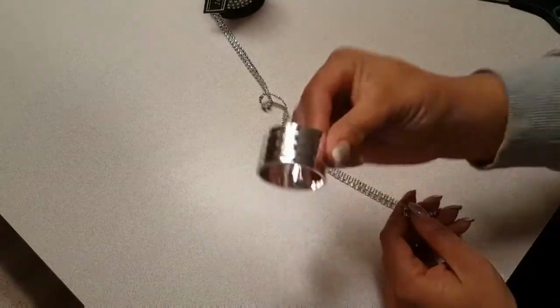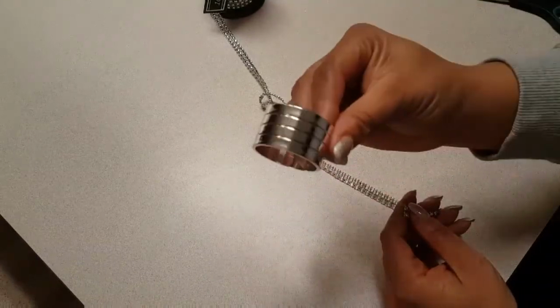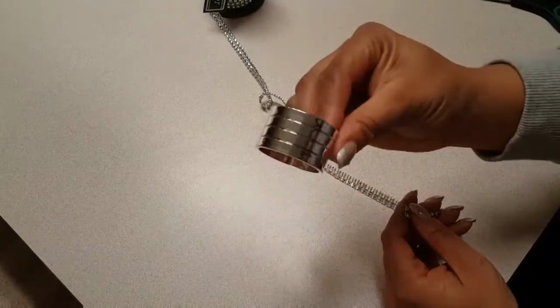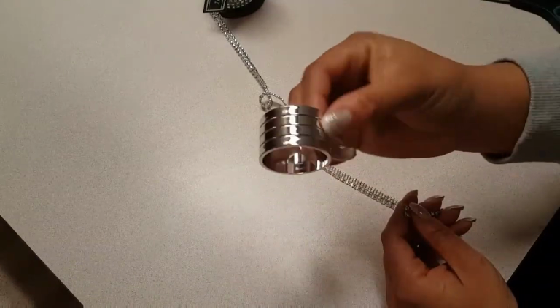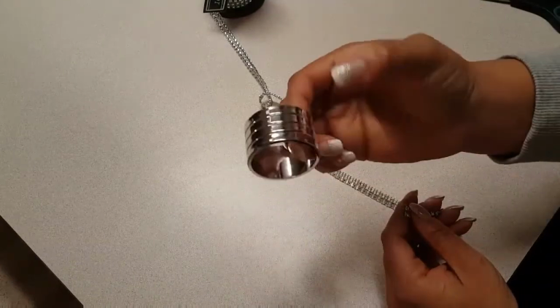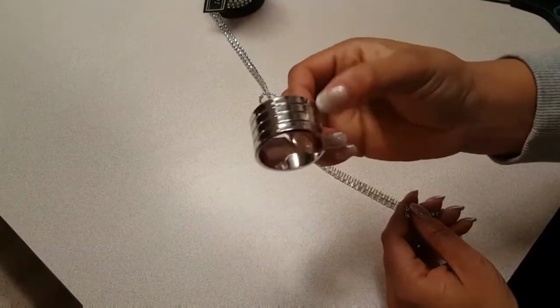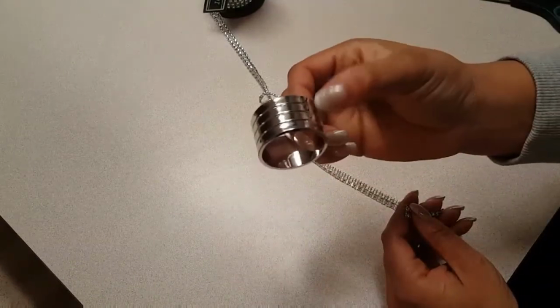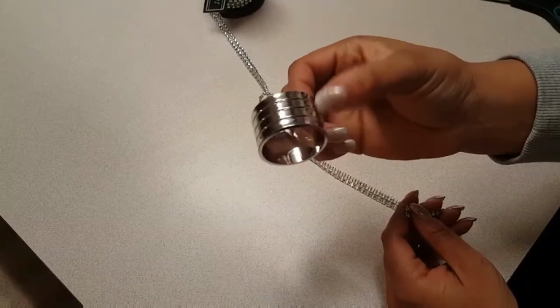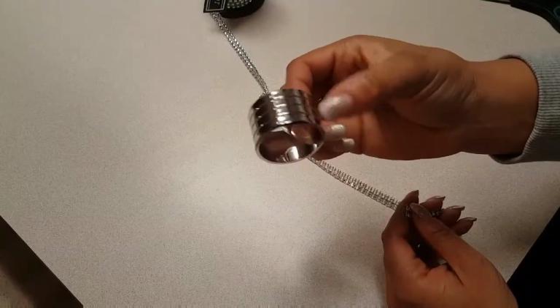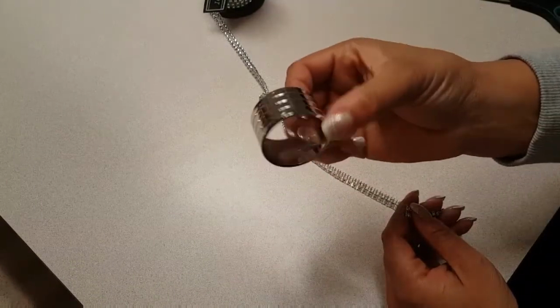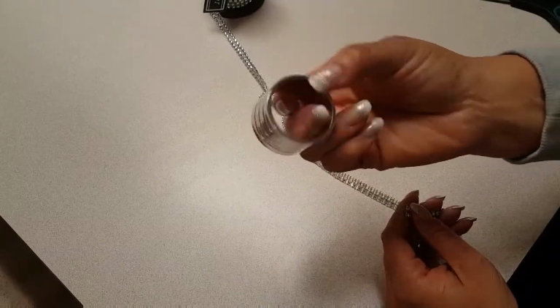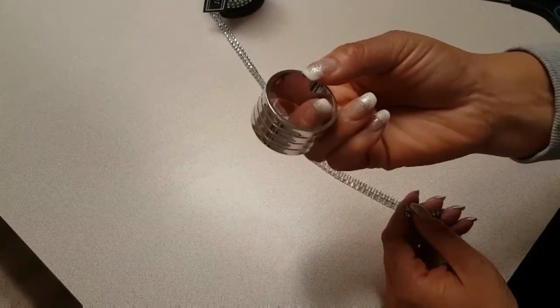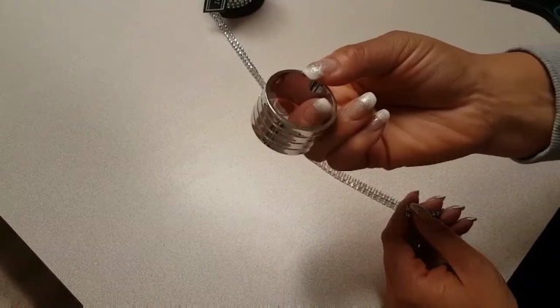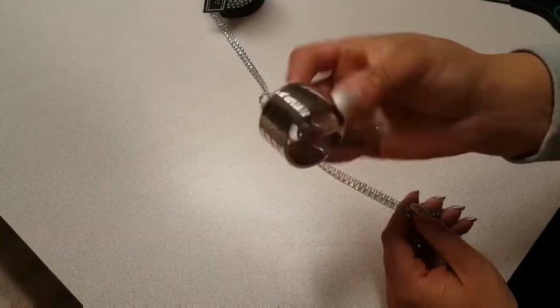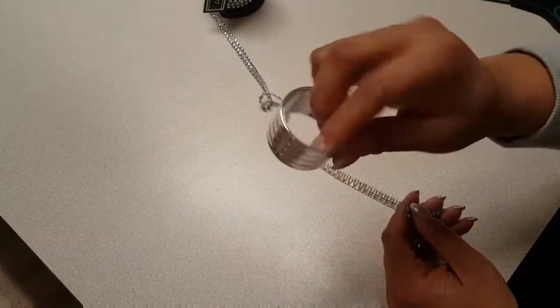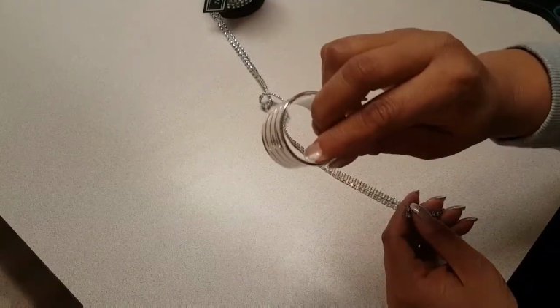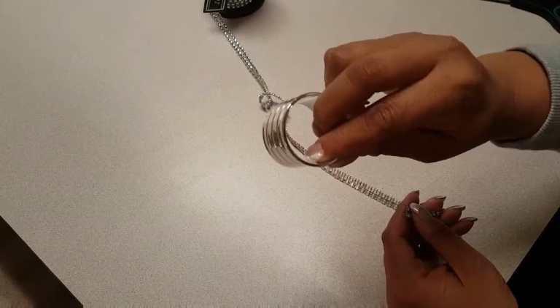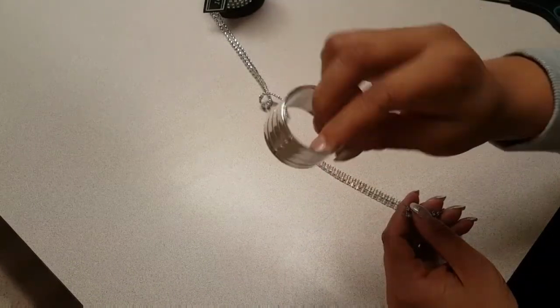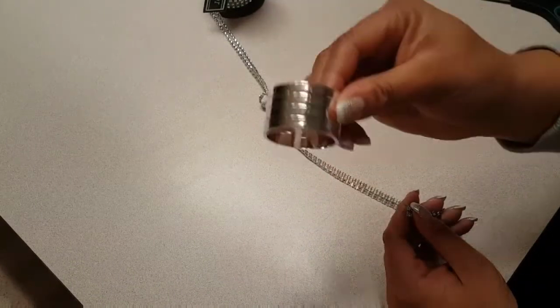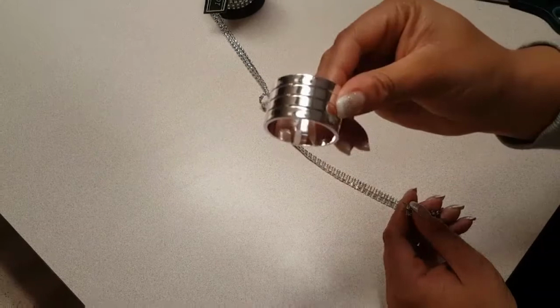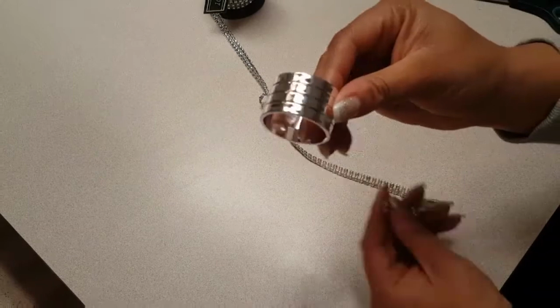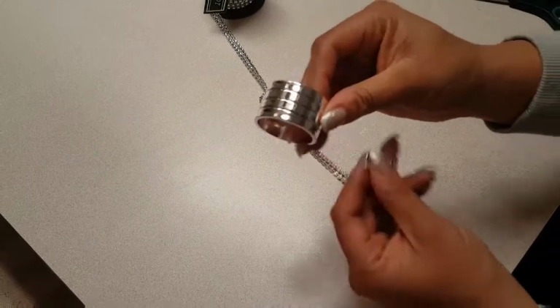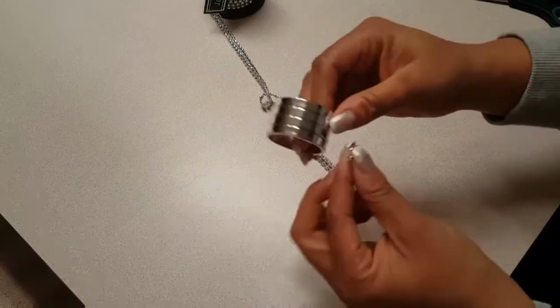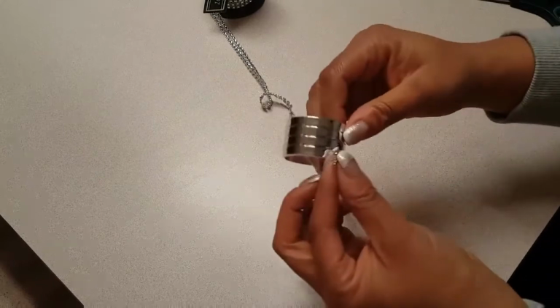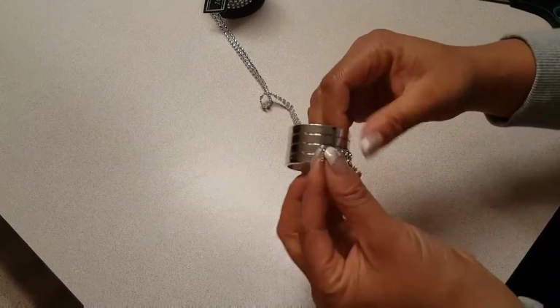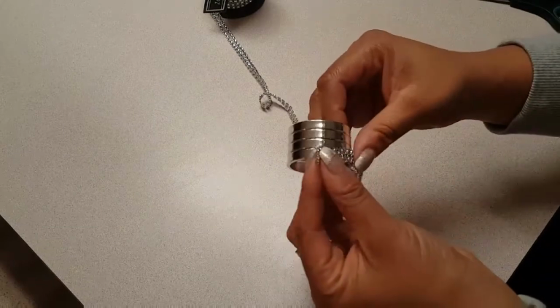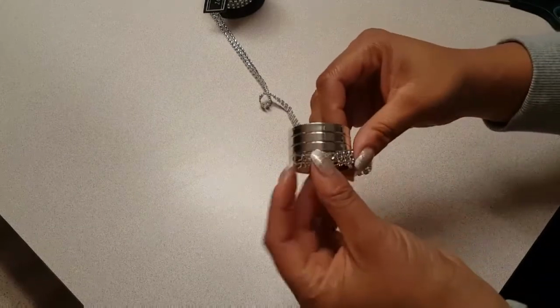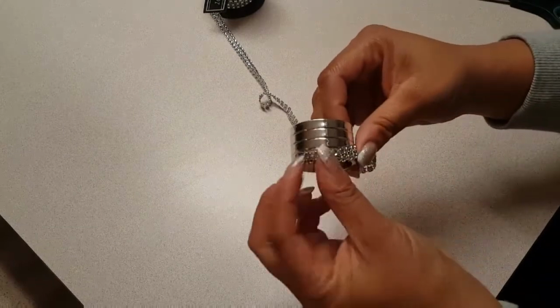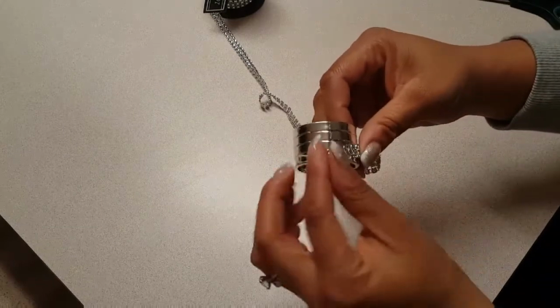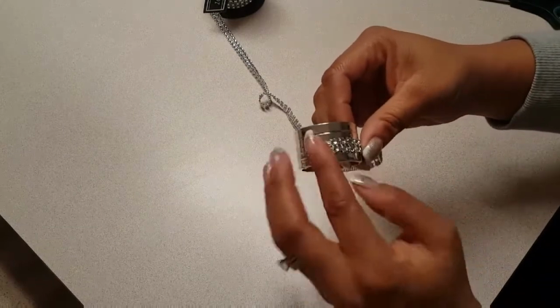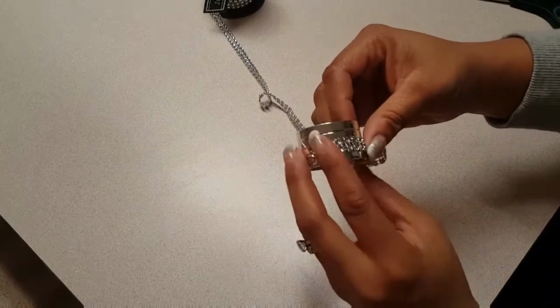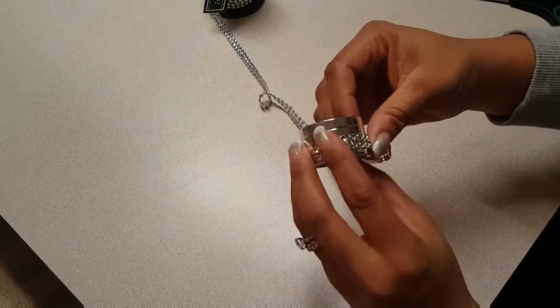The napkin rings are hard plastic covered with a metallic finish and I got those at the Dollar Tree — six in a pack for a dollar.